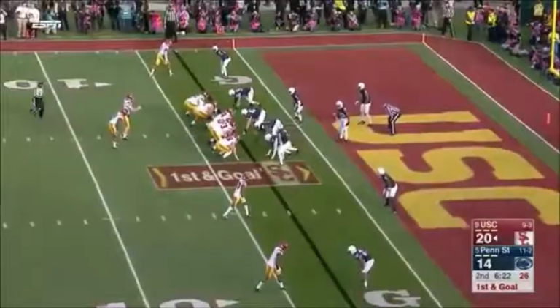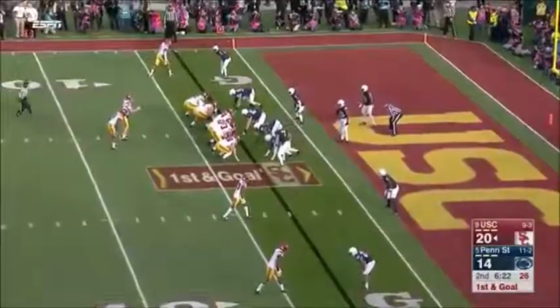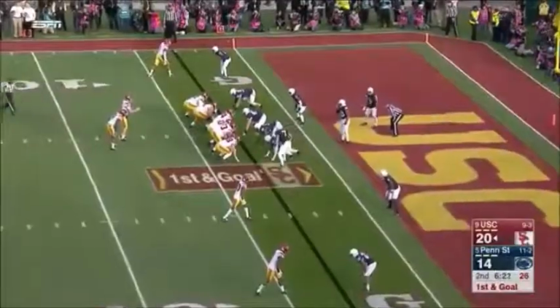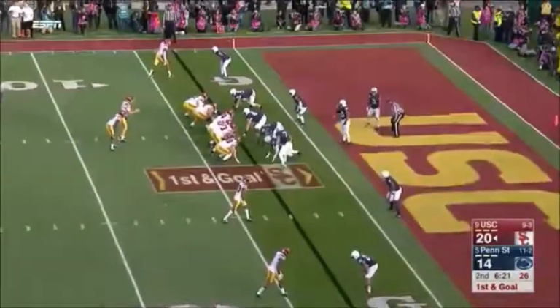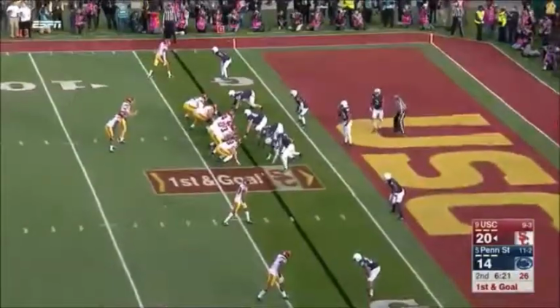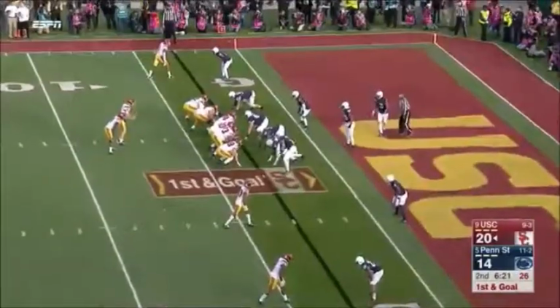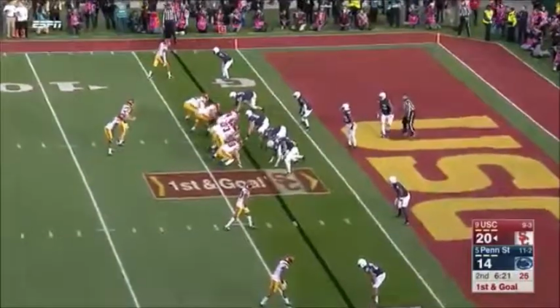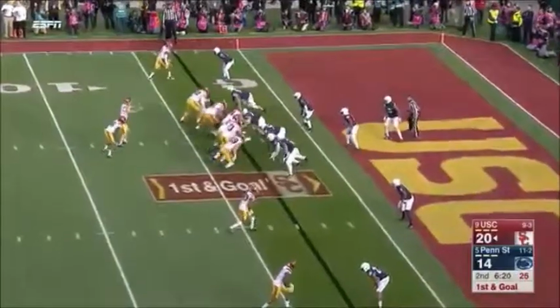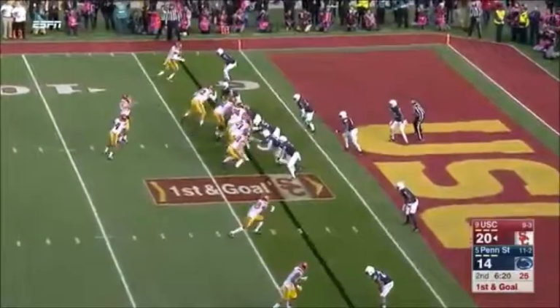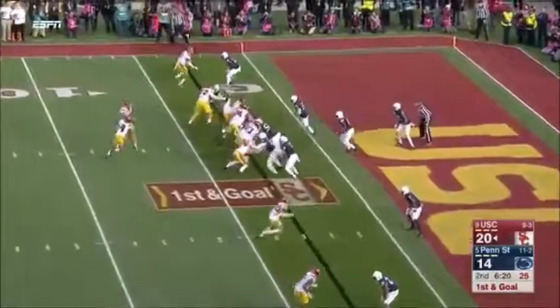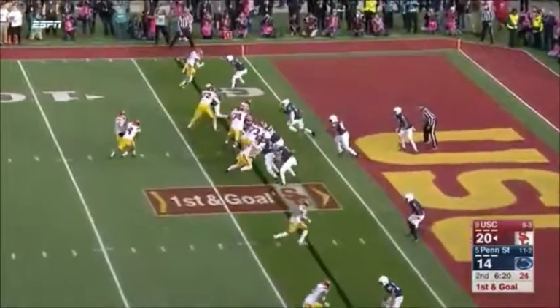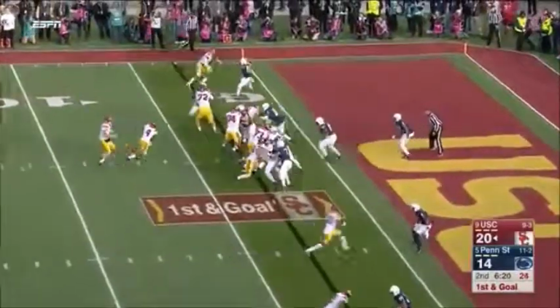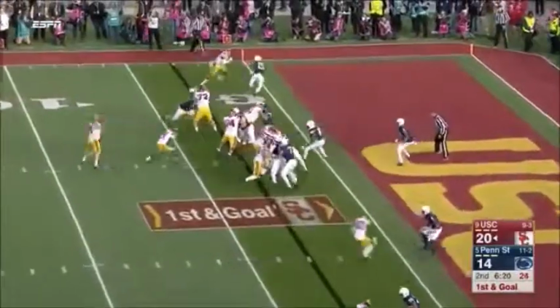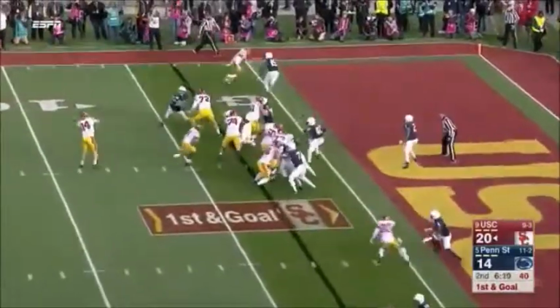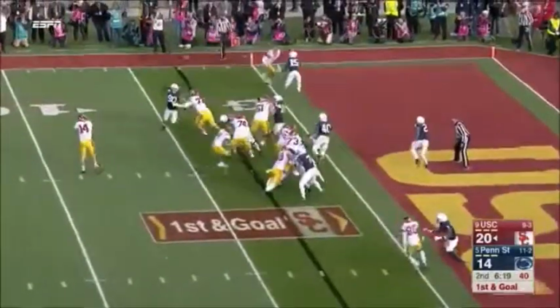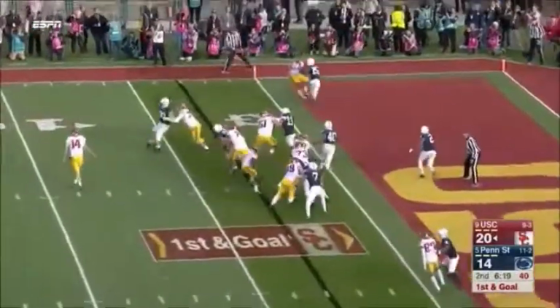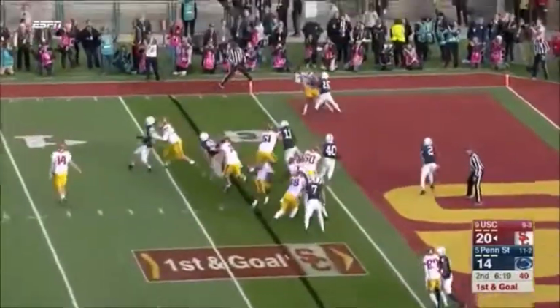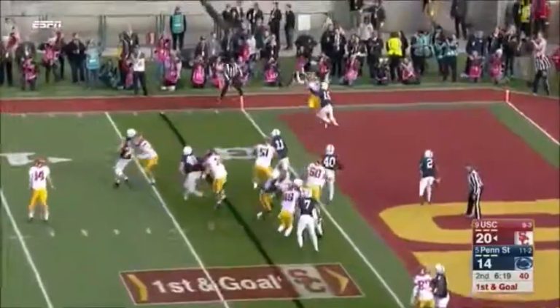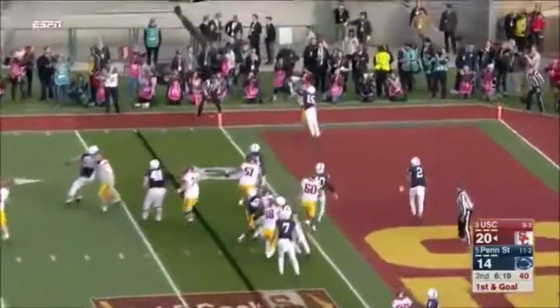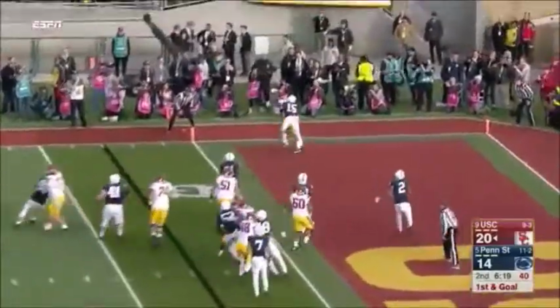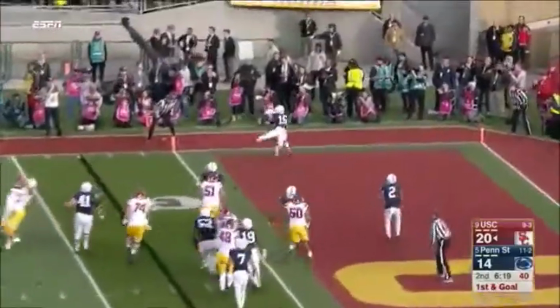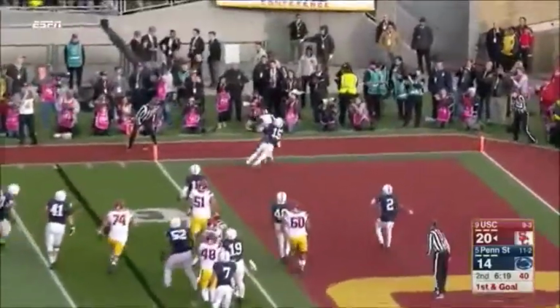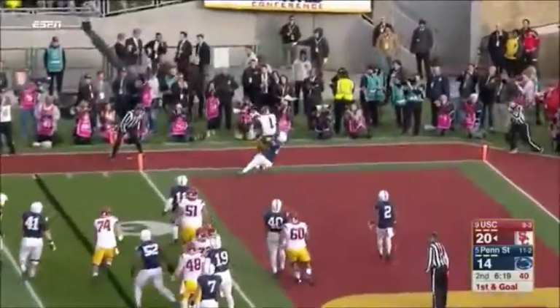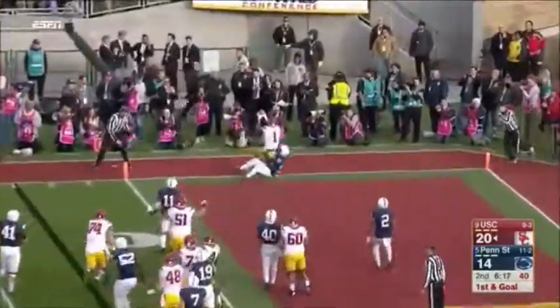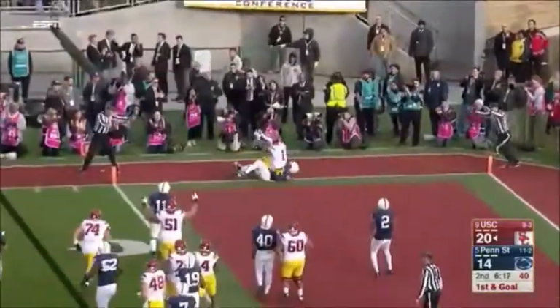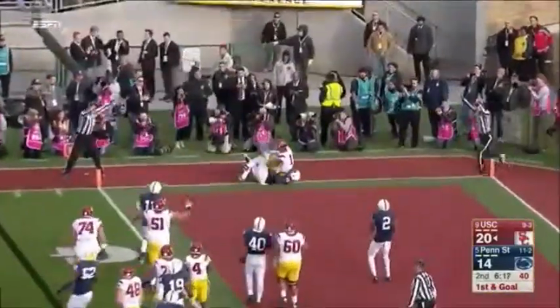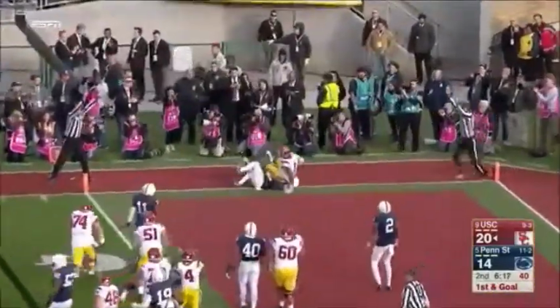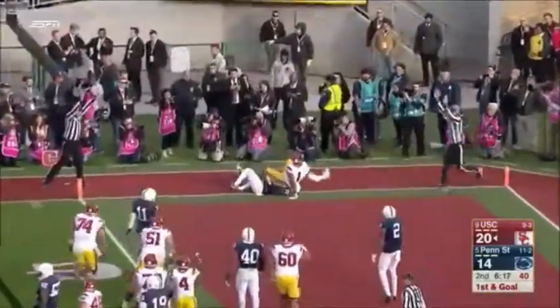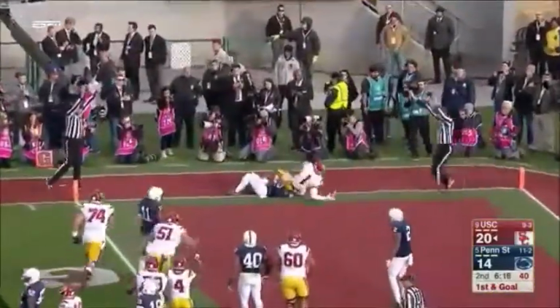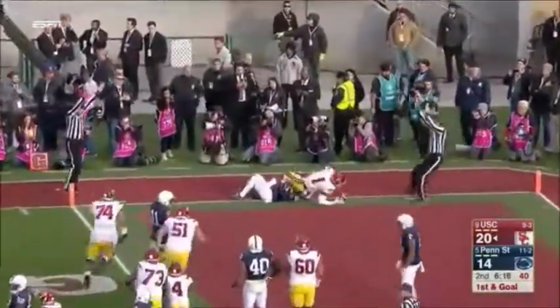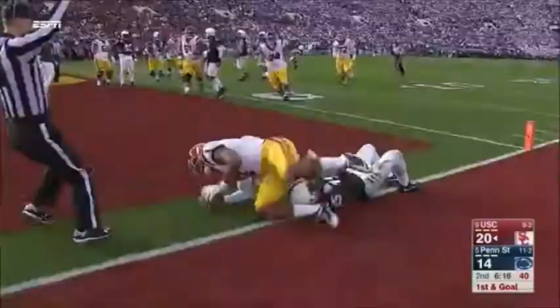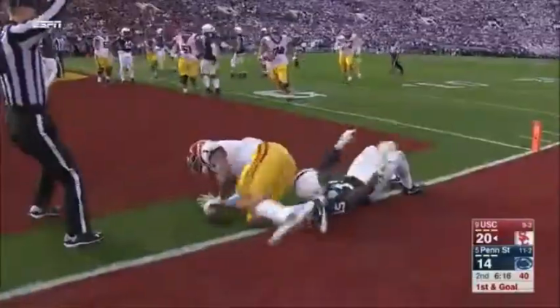First and goal. They throw it that way again — touchdown, Rodgers!